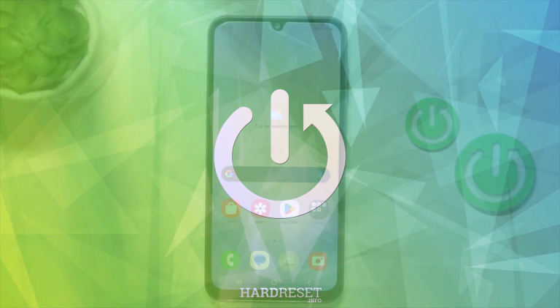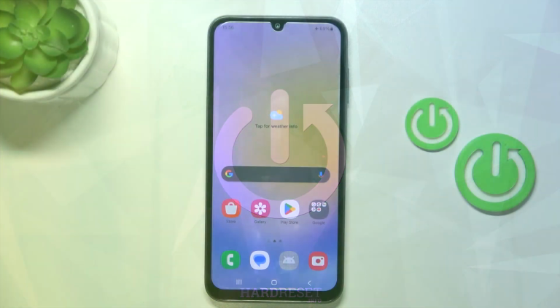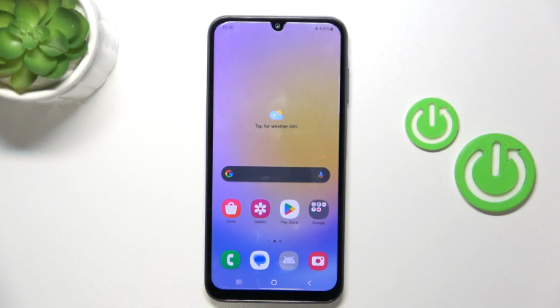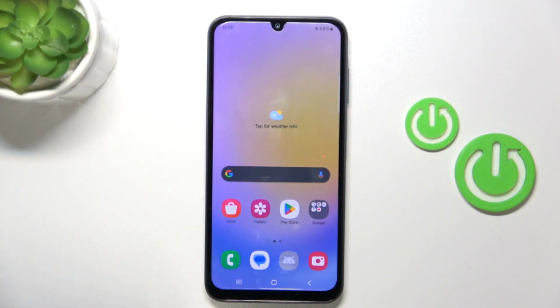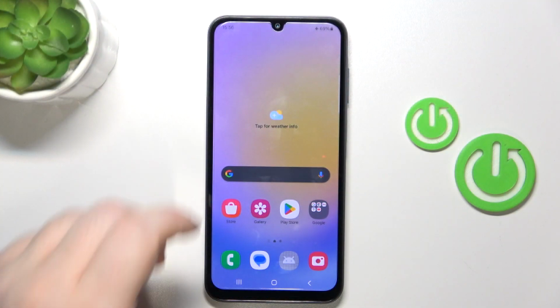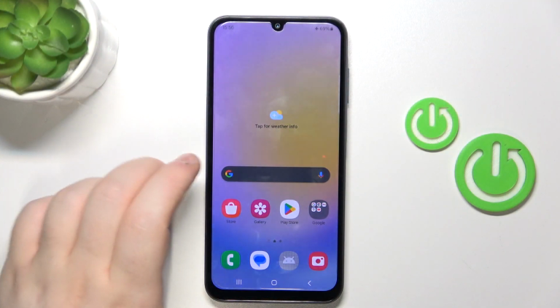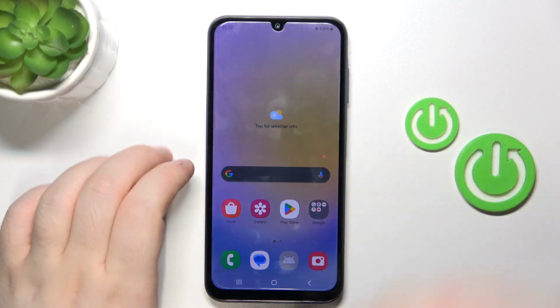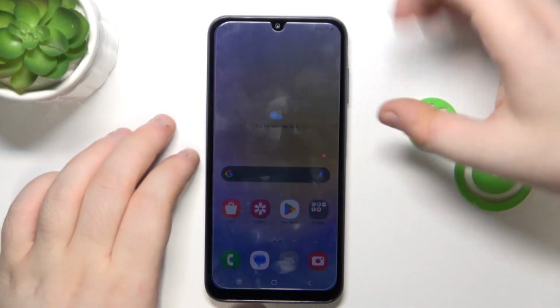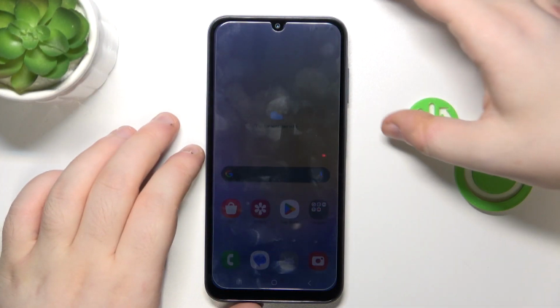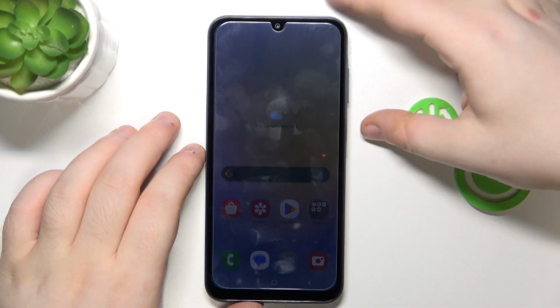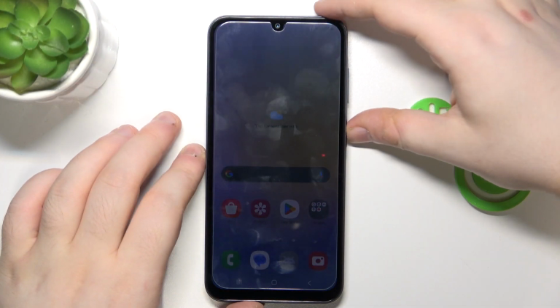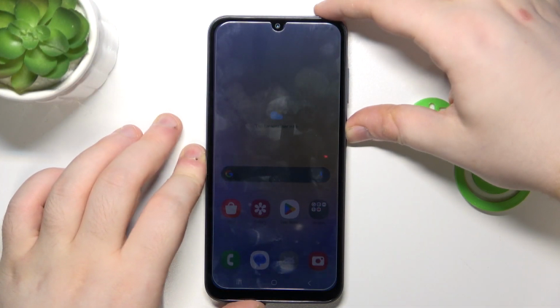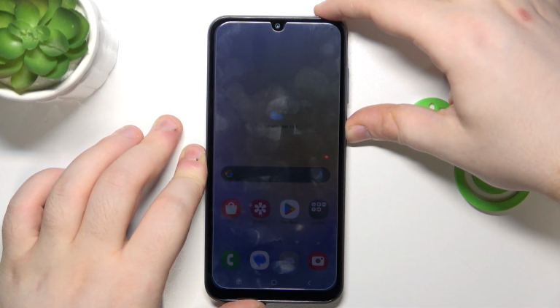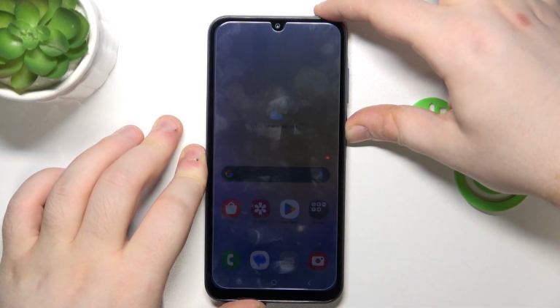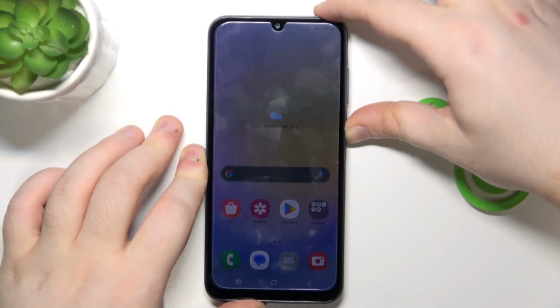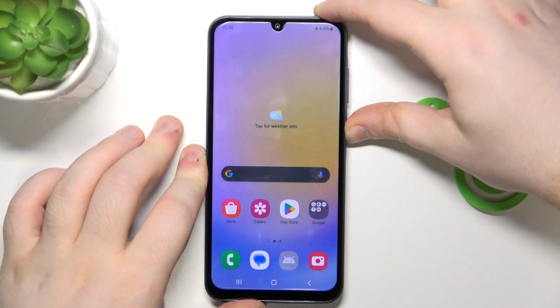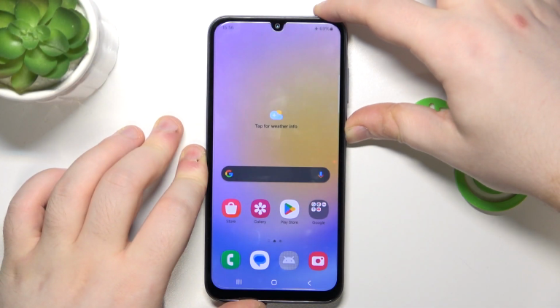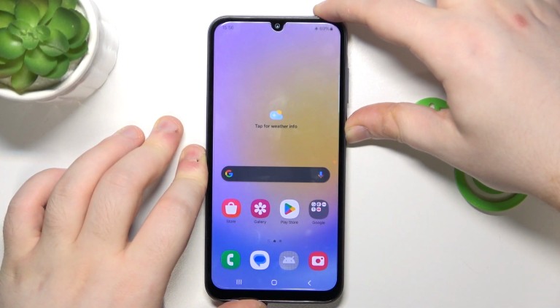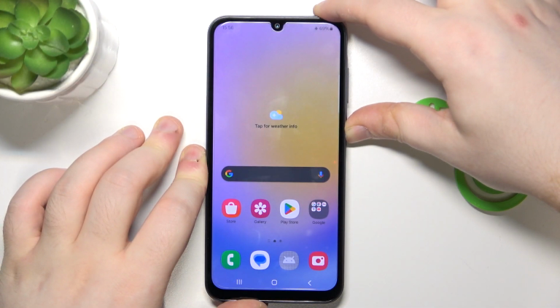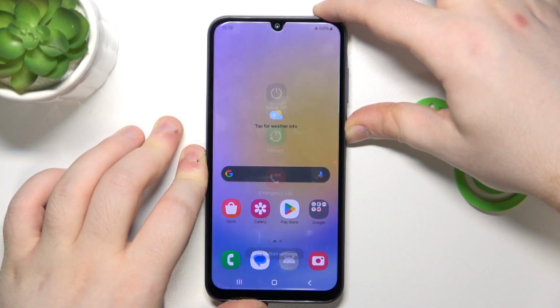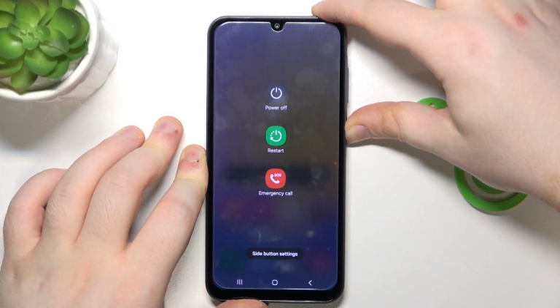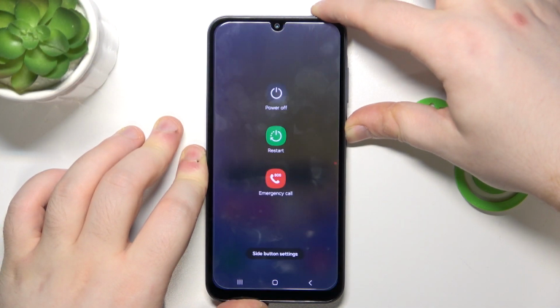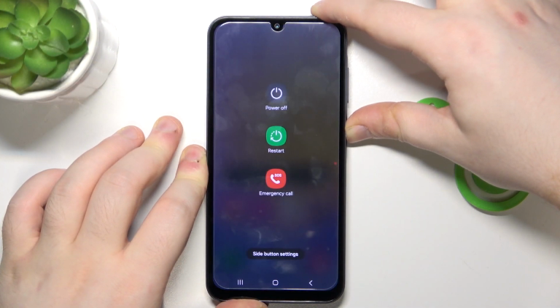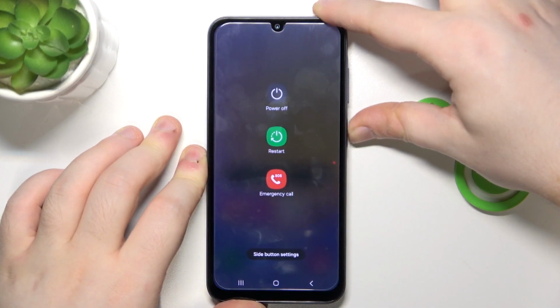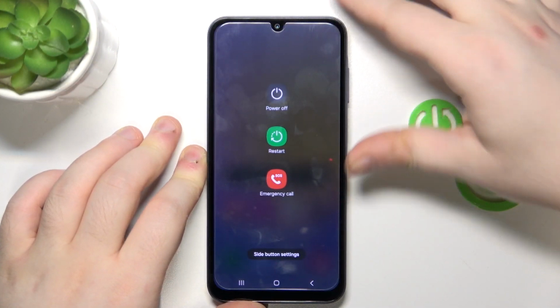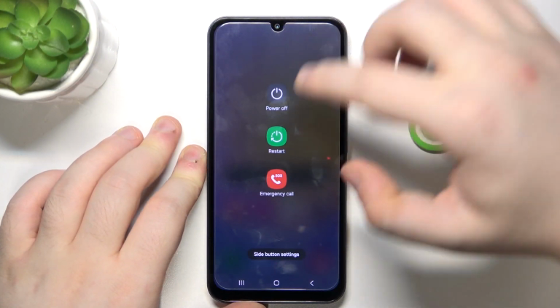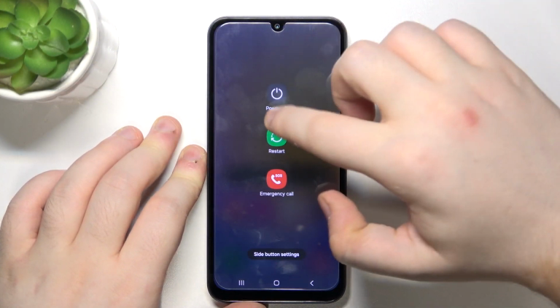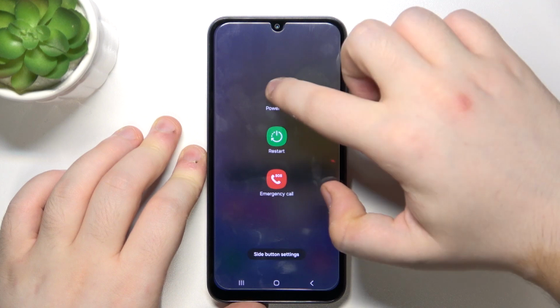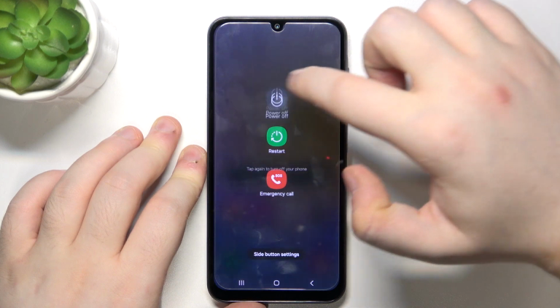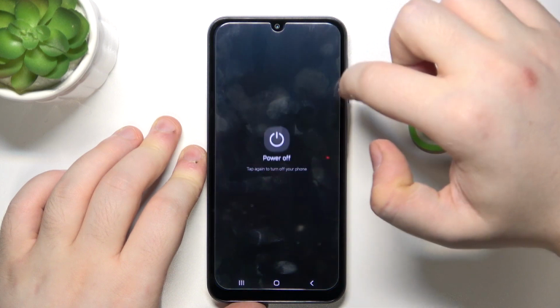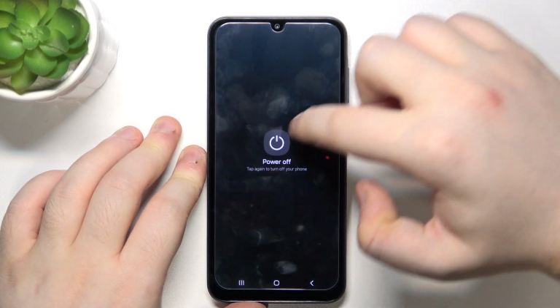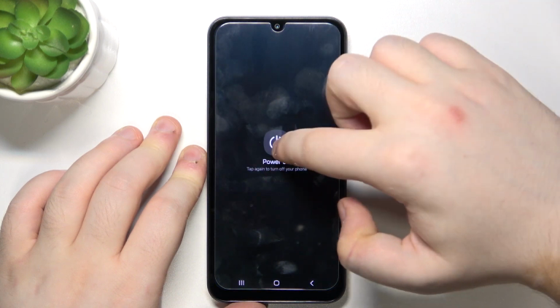So you have to start with powering off your device, so hold down the power button and then choose the power off option.